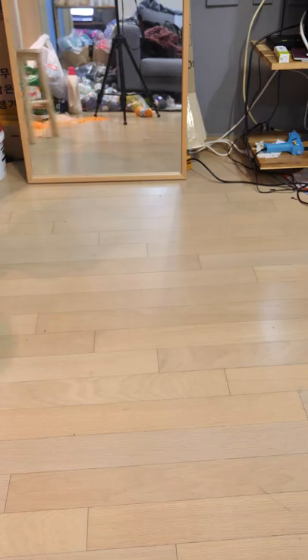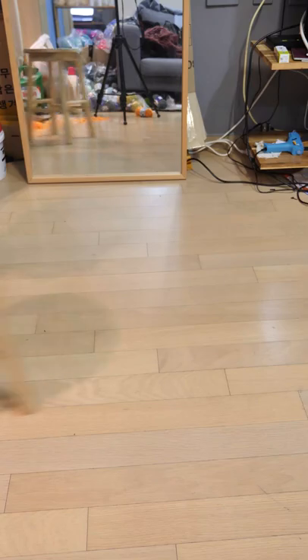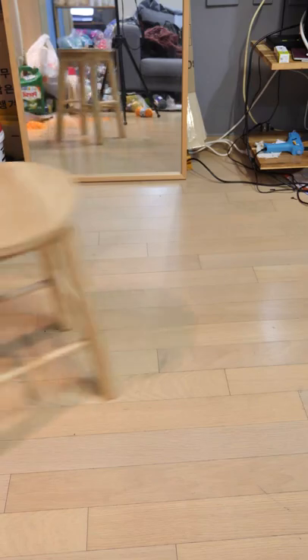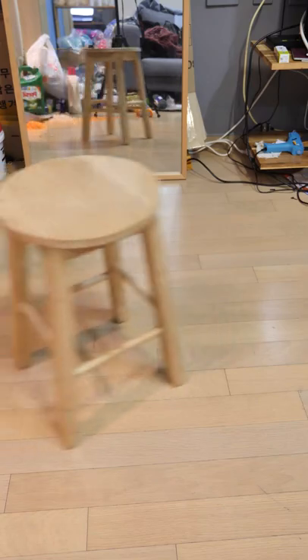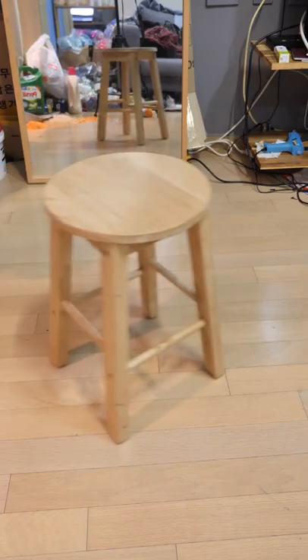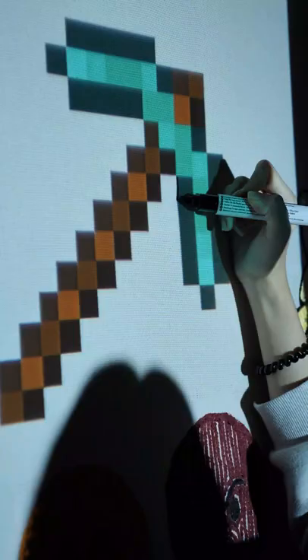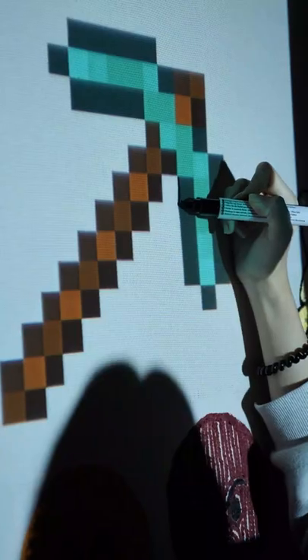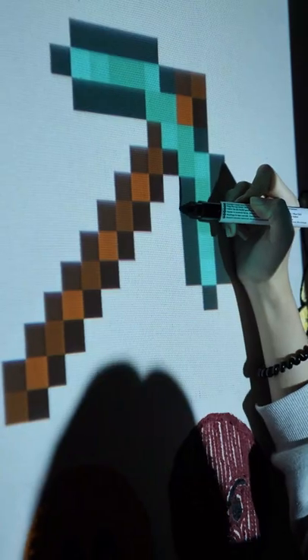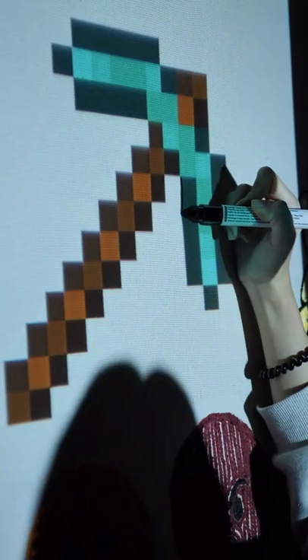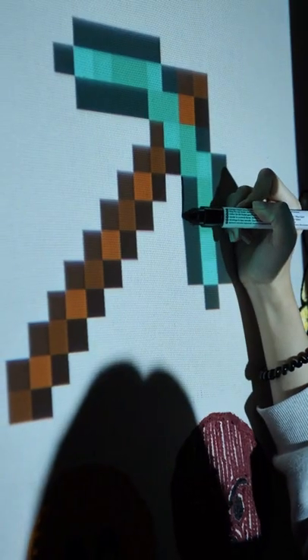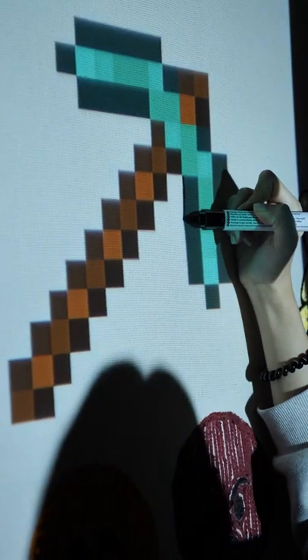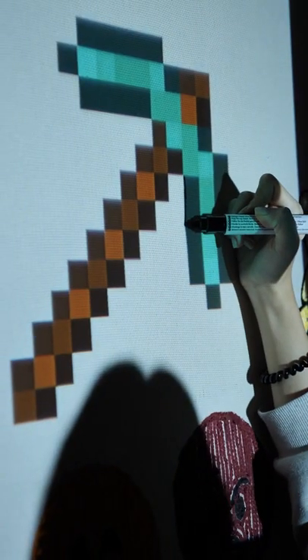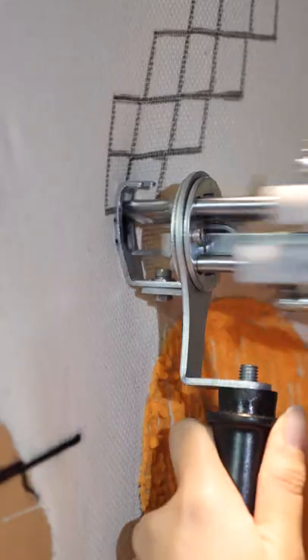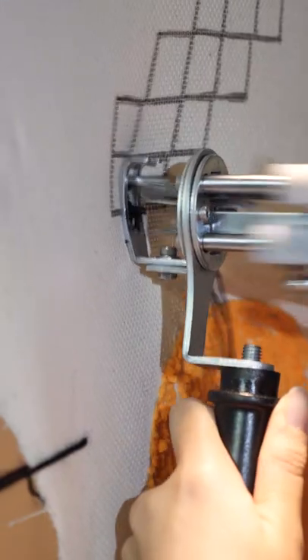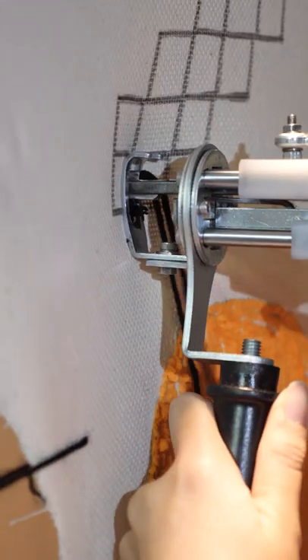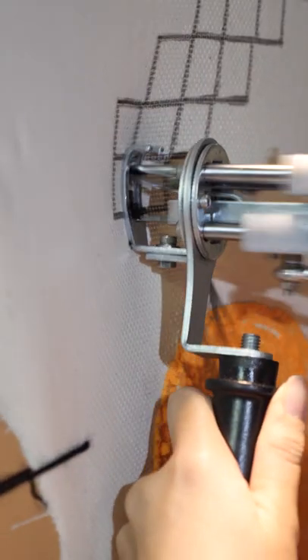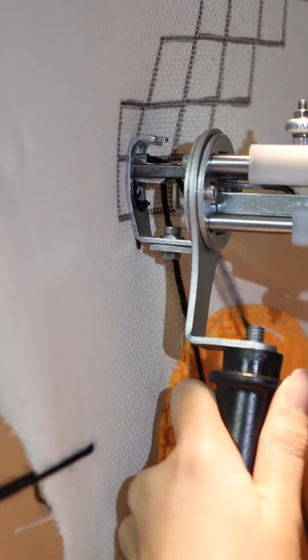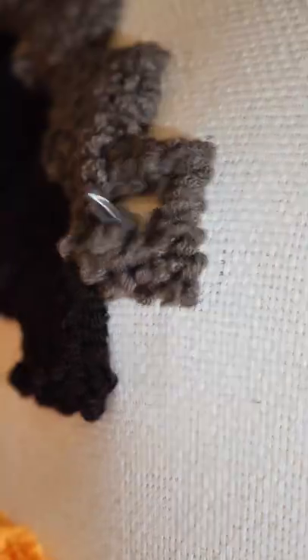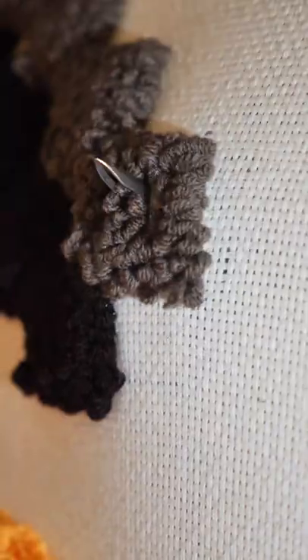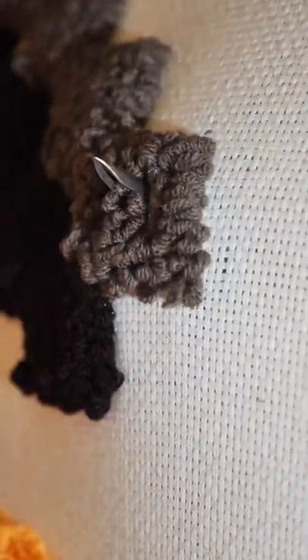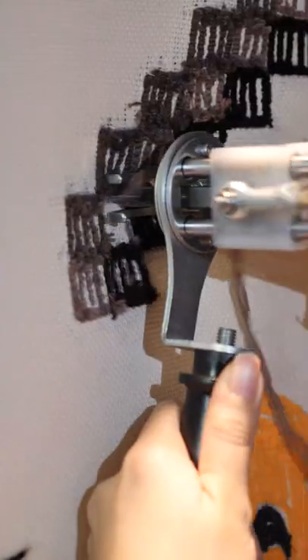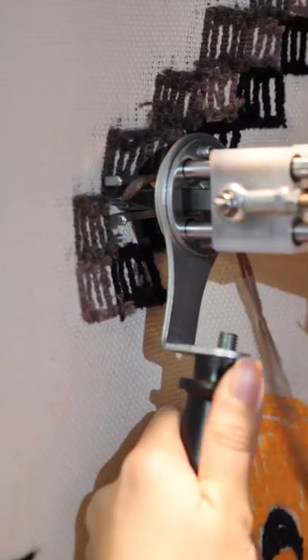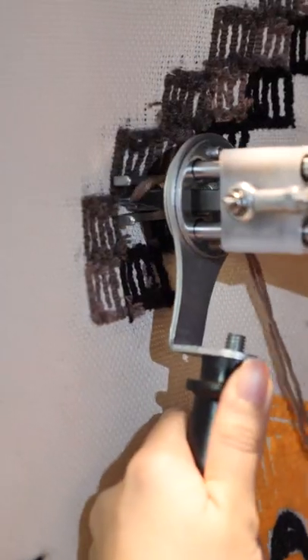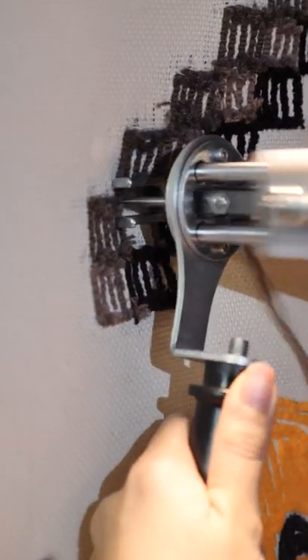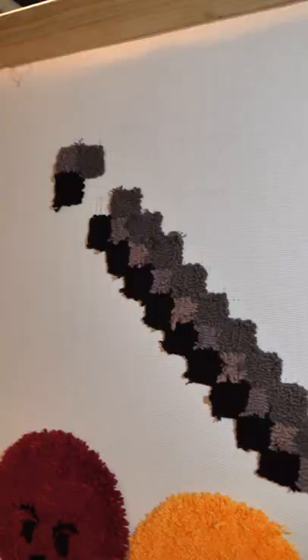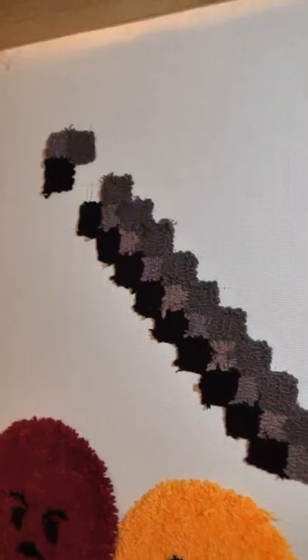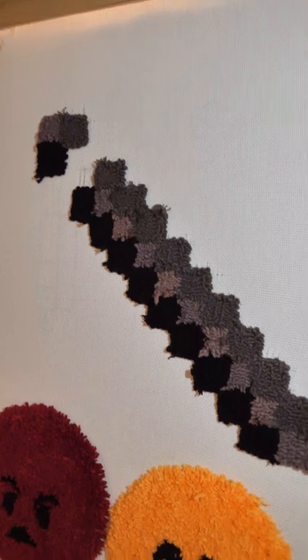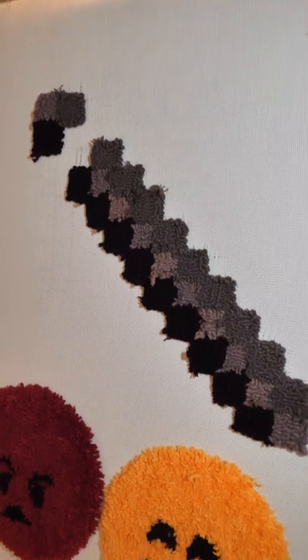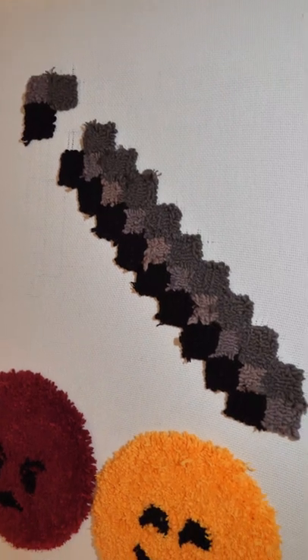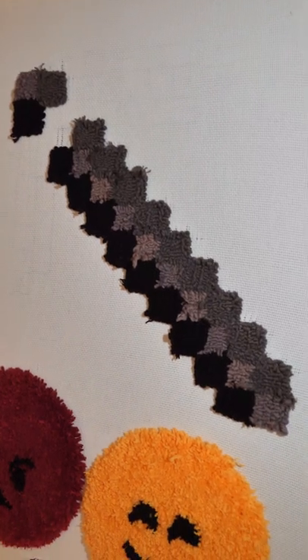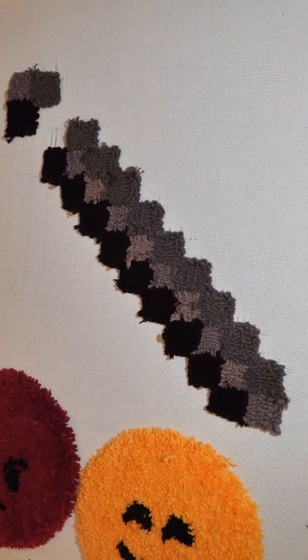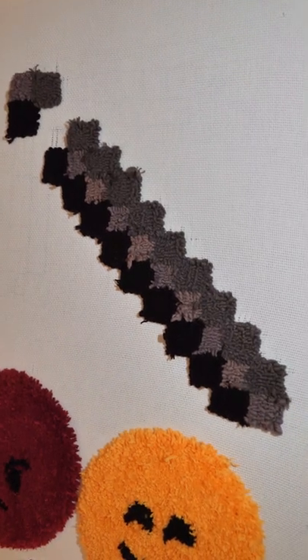I'm gonna make a Minecraft diamond pickaxe rug. I start with a stick using different shades of brown. Looking good, it looks like the stick.